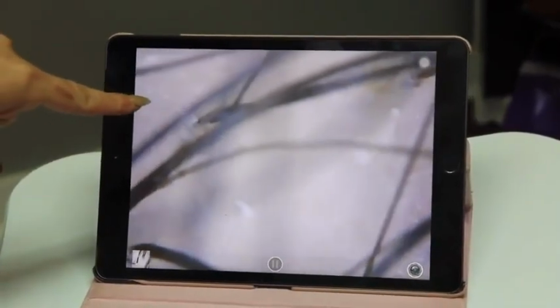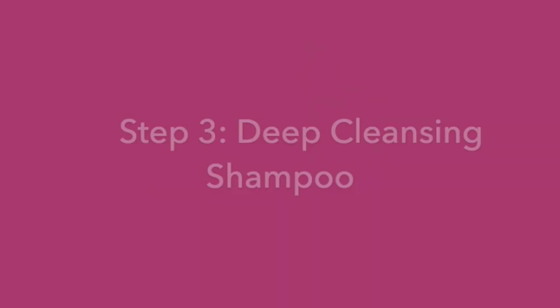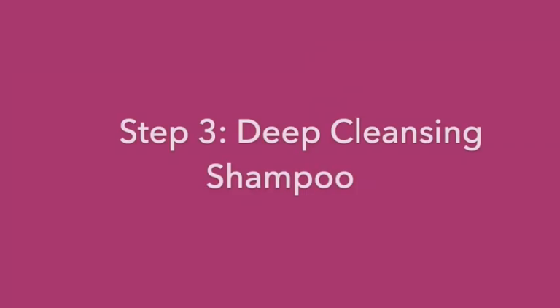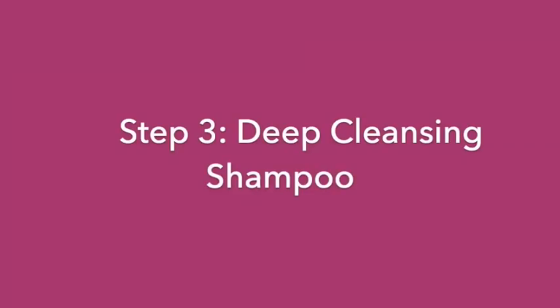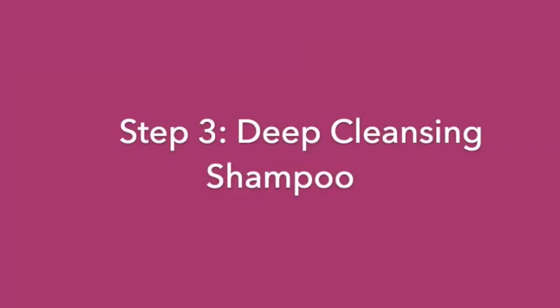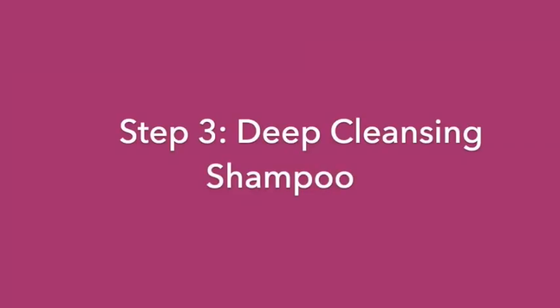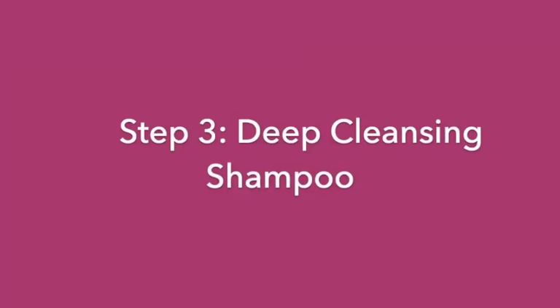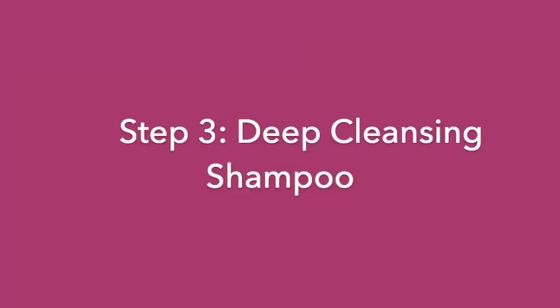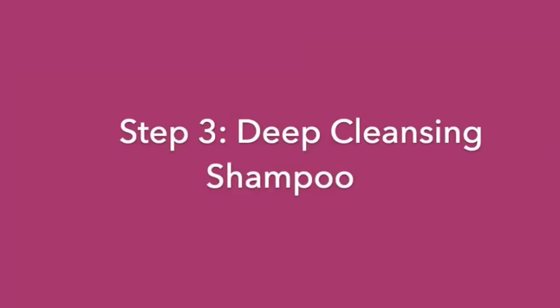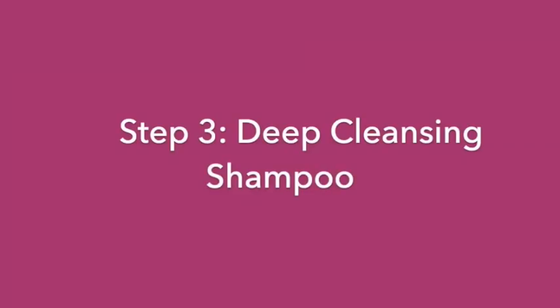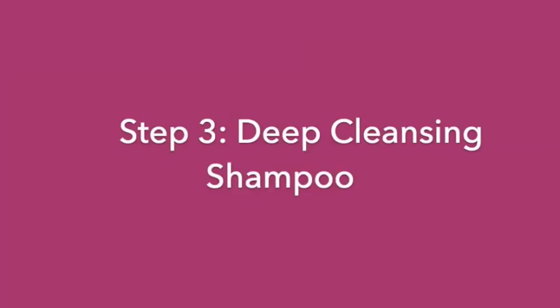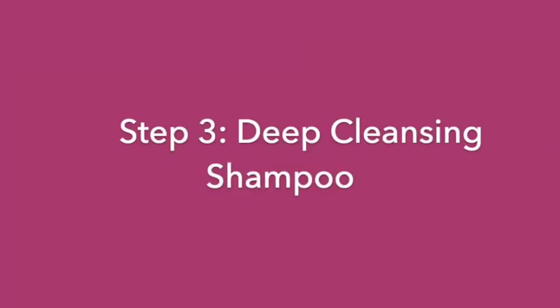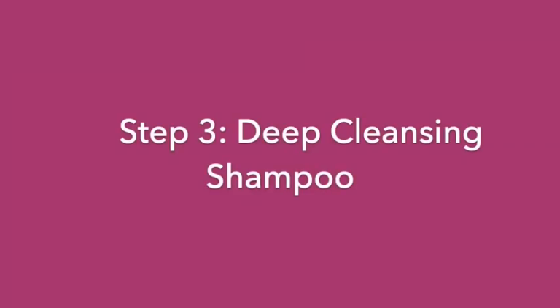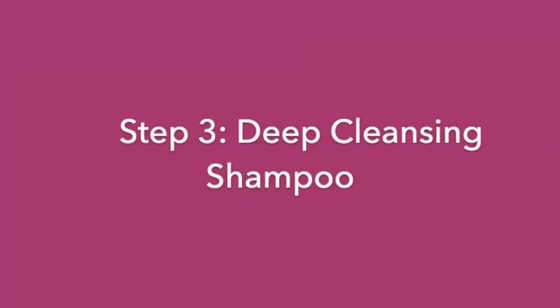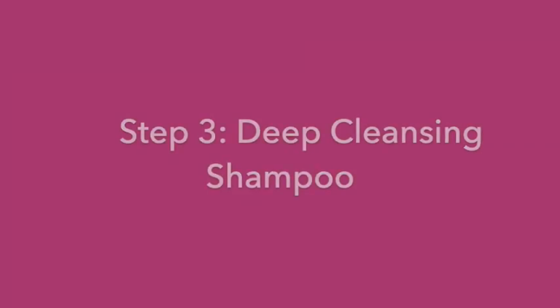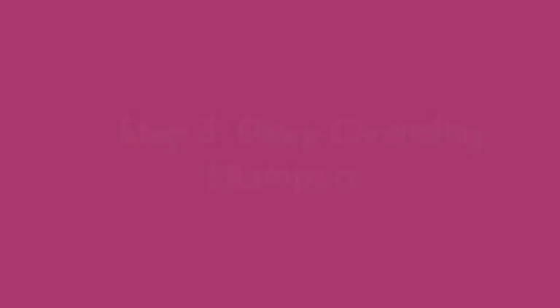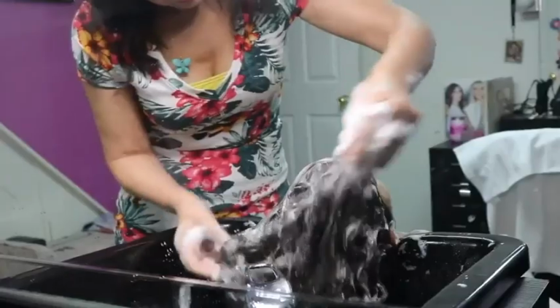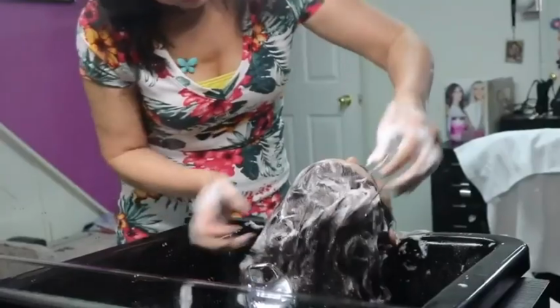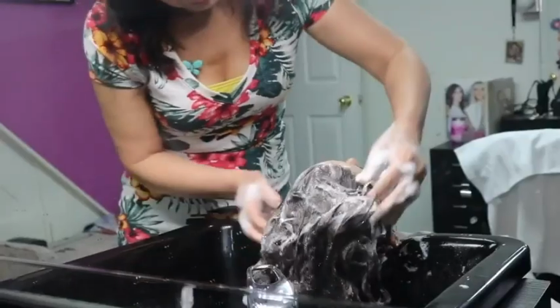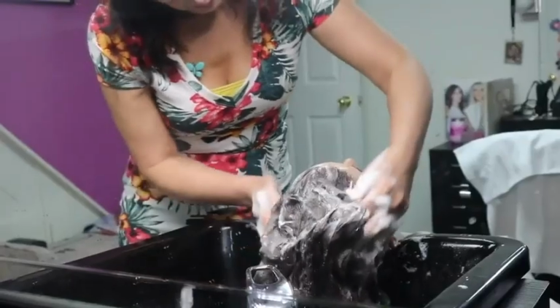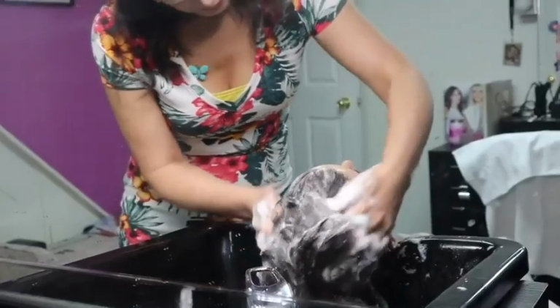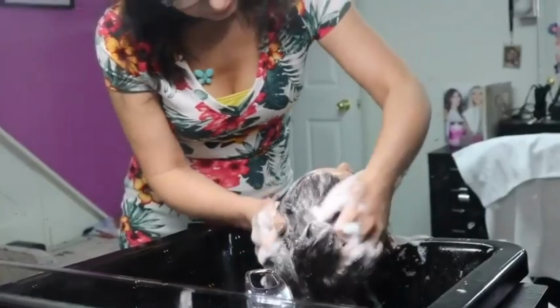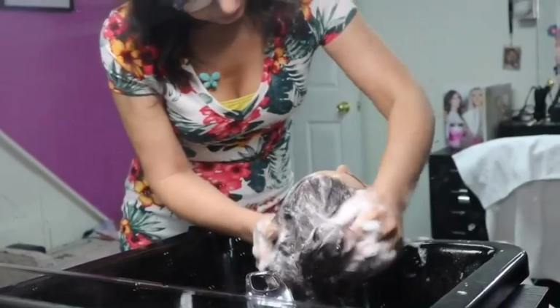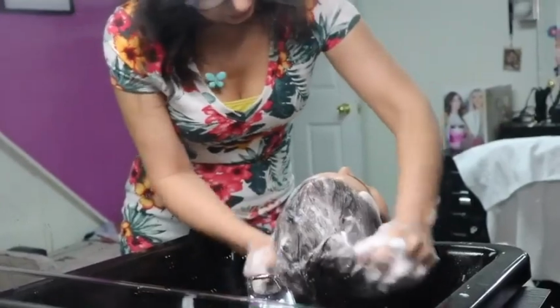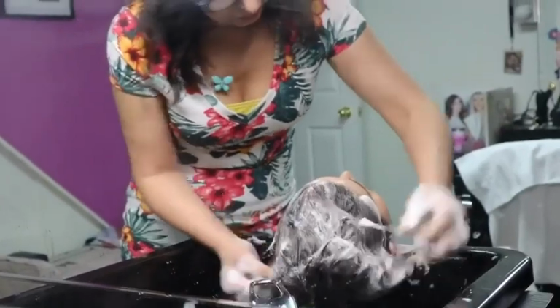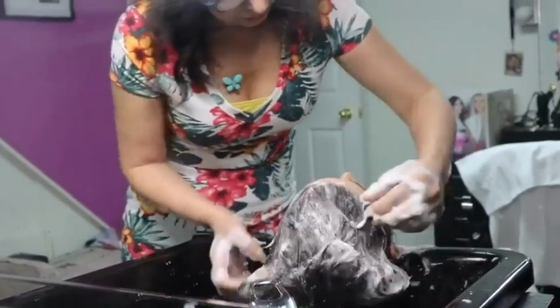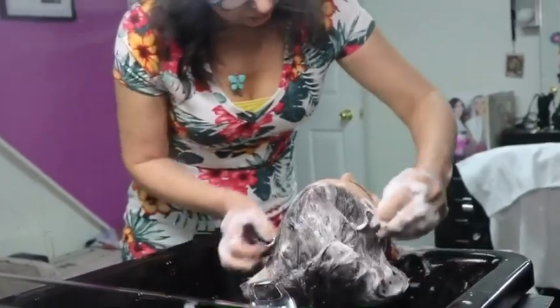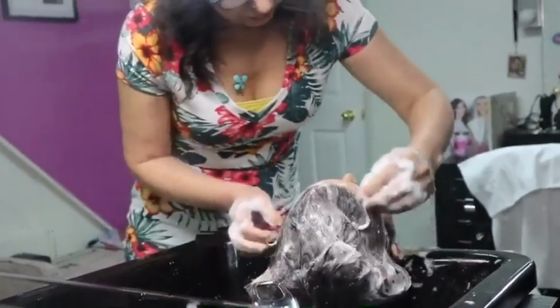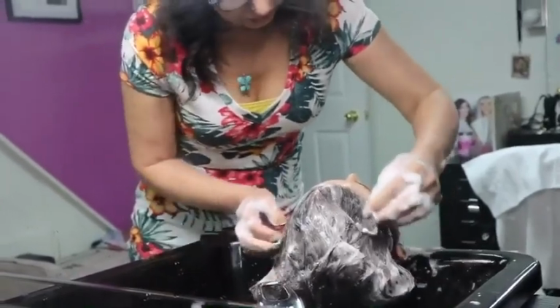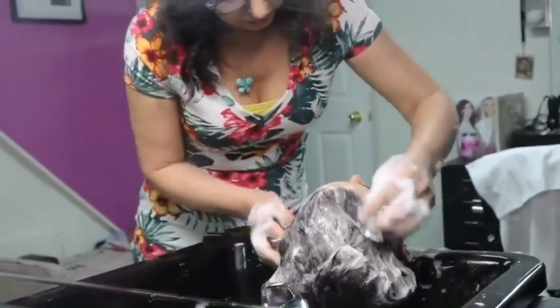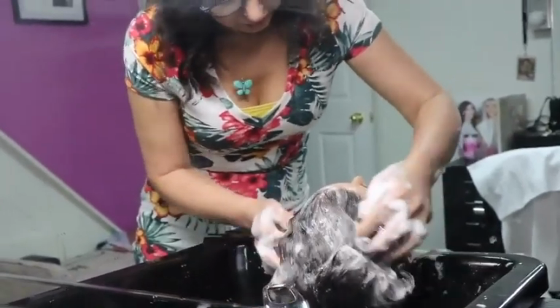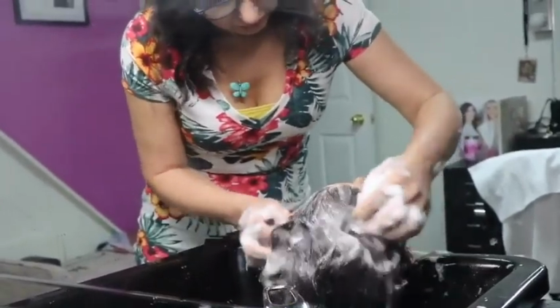Now we begin the scalp treatment. We begin with a deep cleansing shampoo.